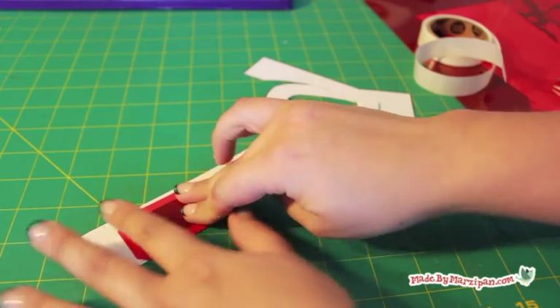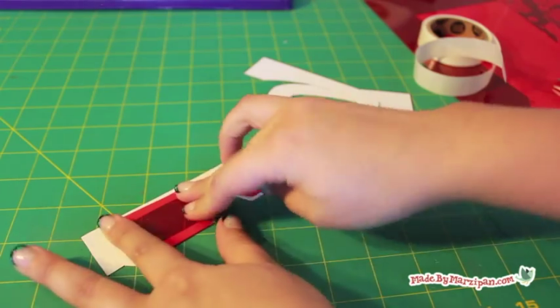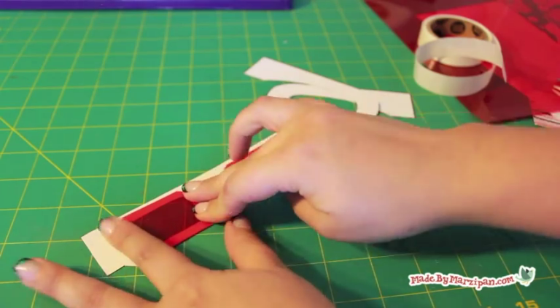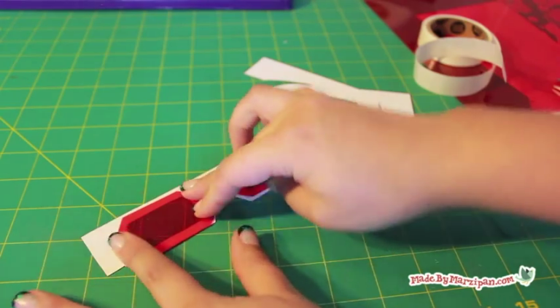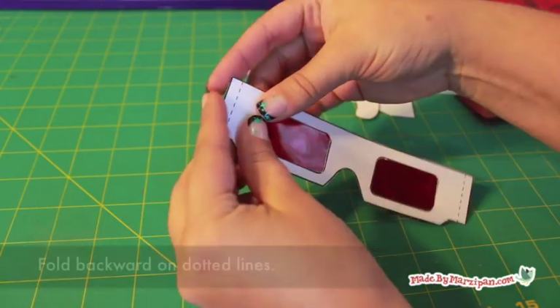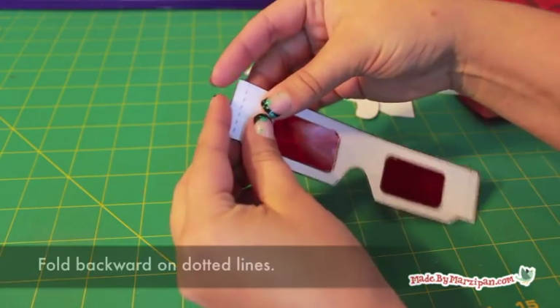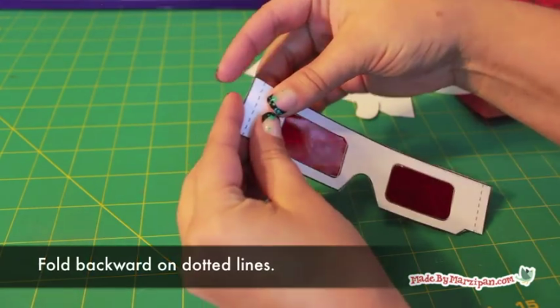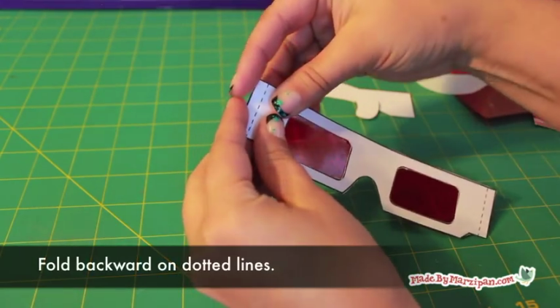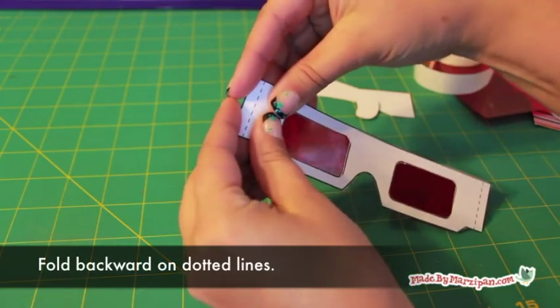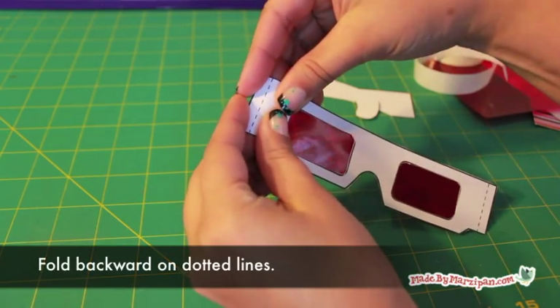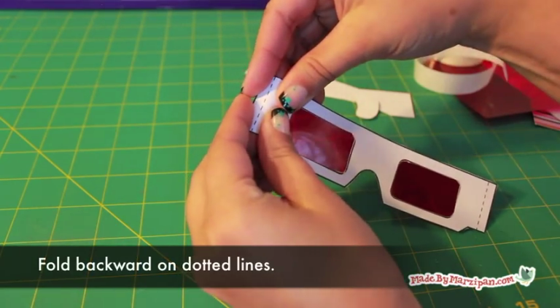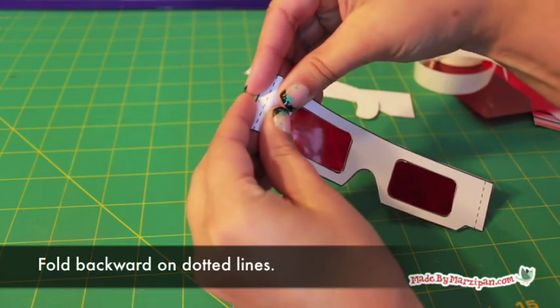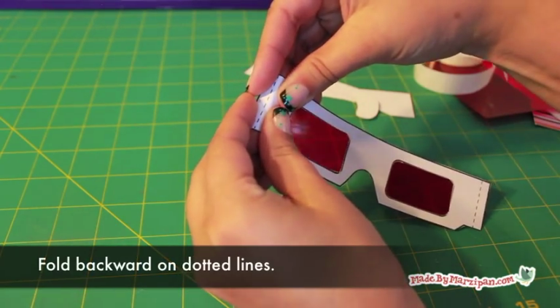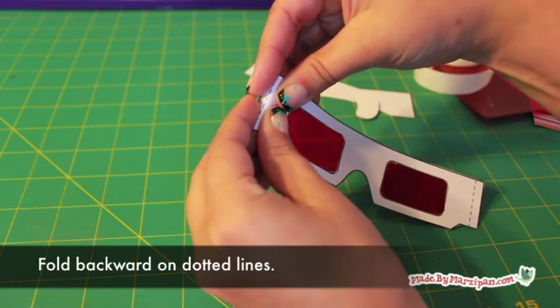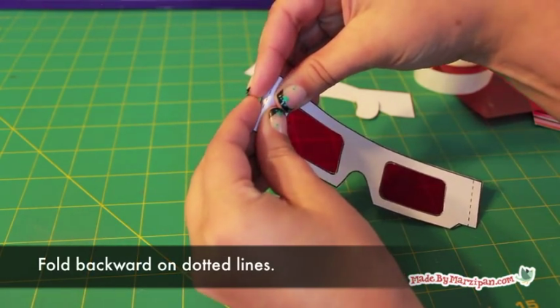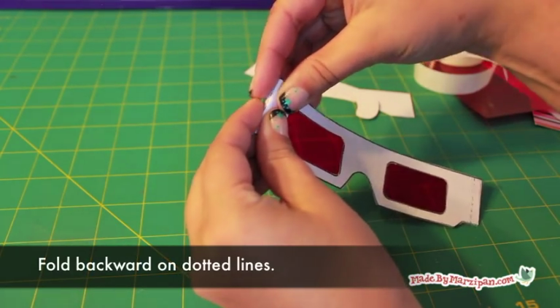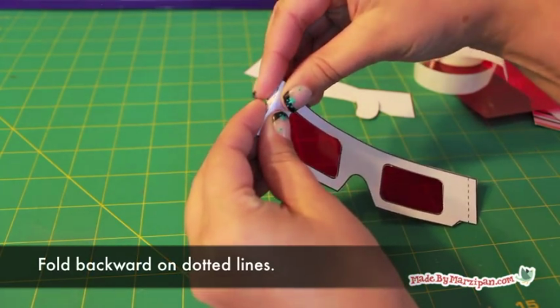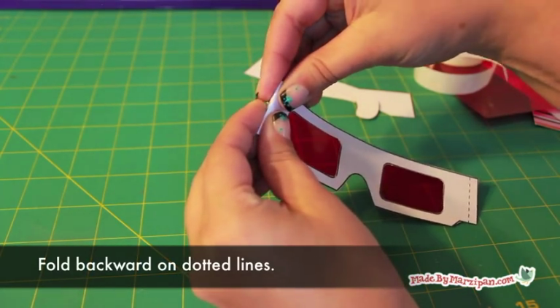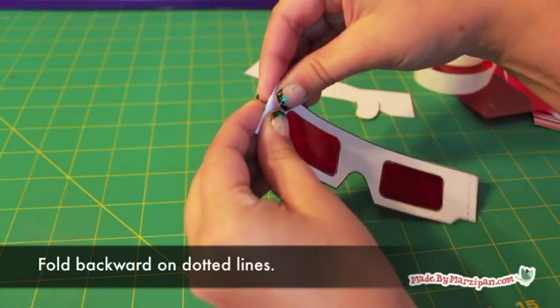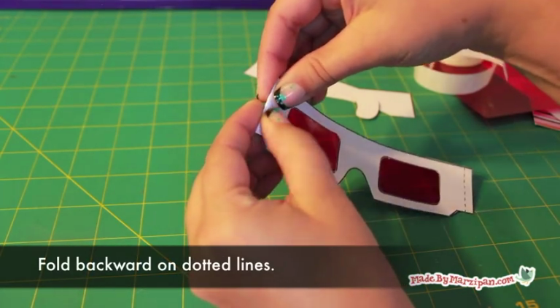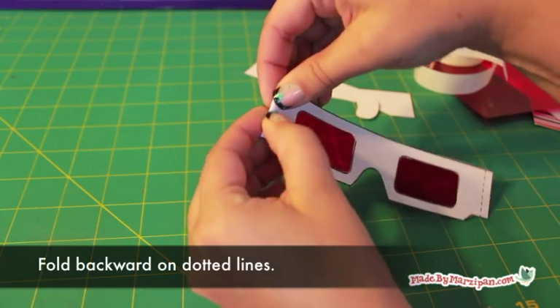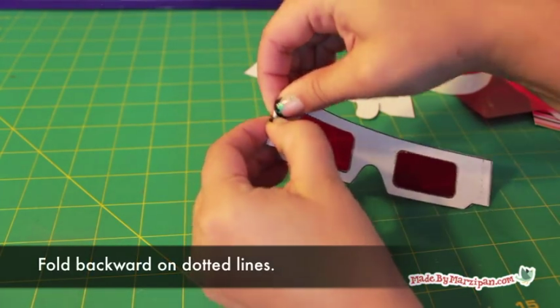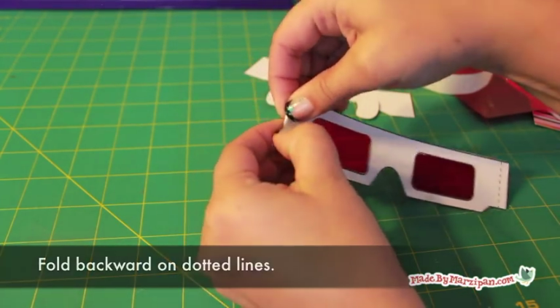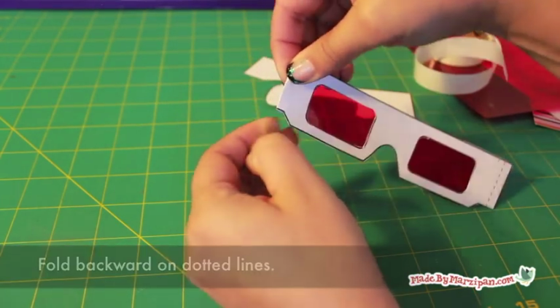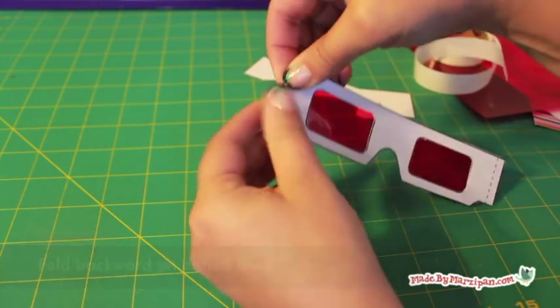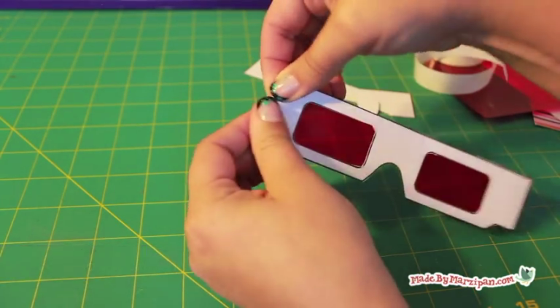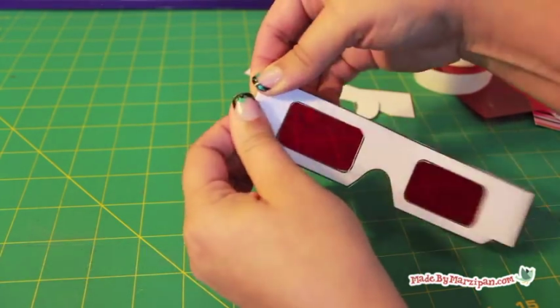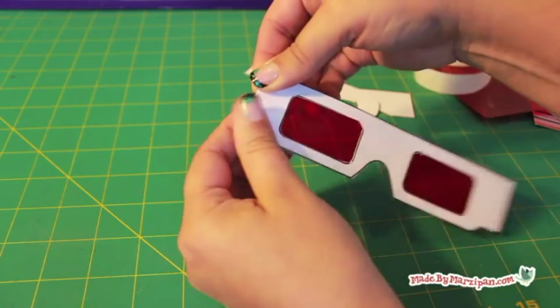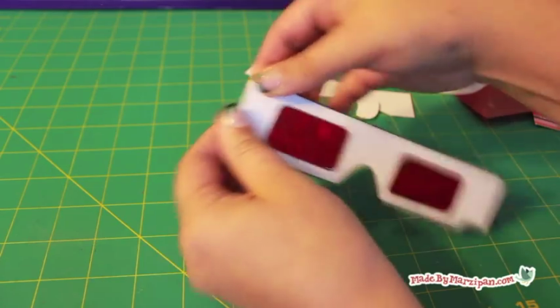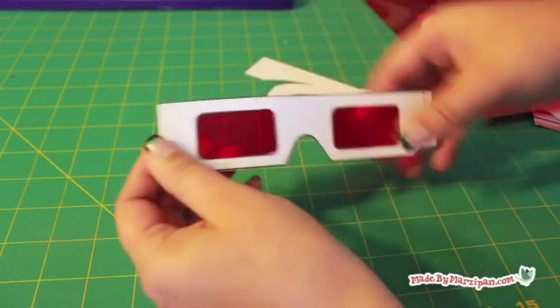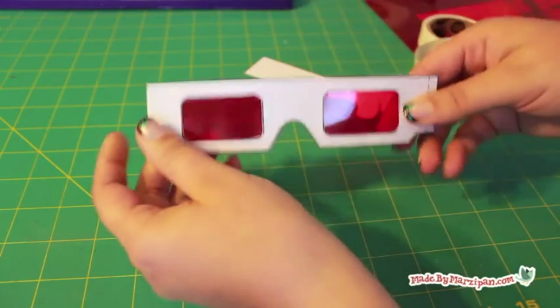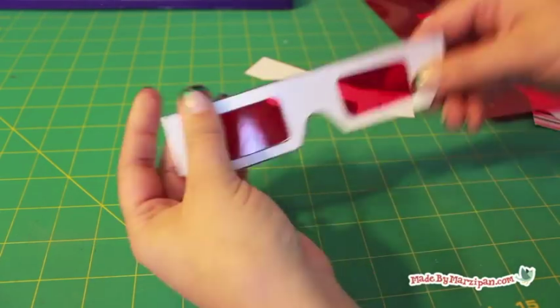Fold on the glasses dotted lines to create tabs. Attach the stems of the glasses to these tabs.